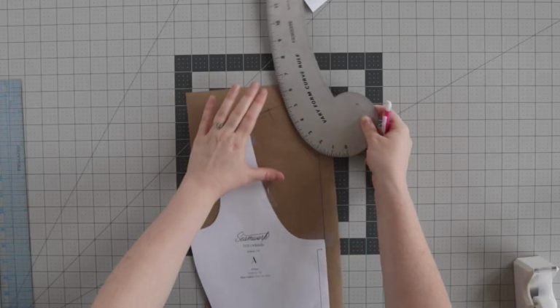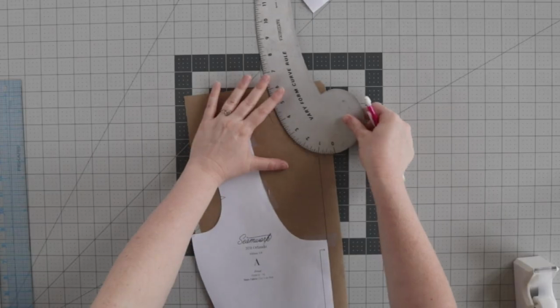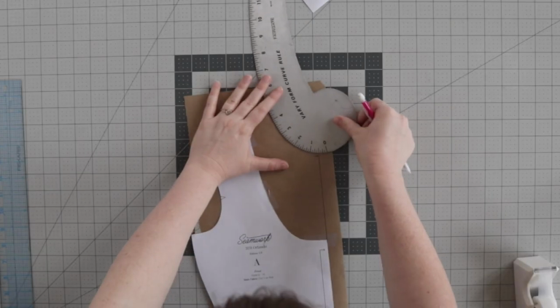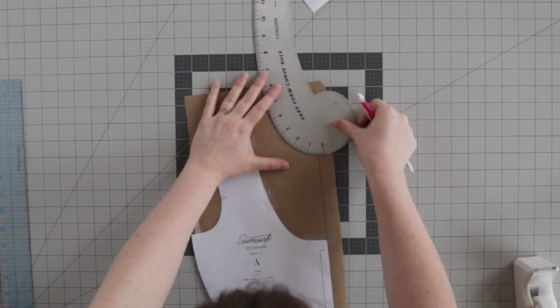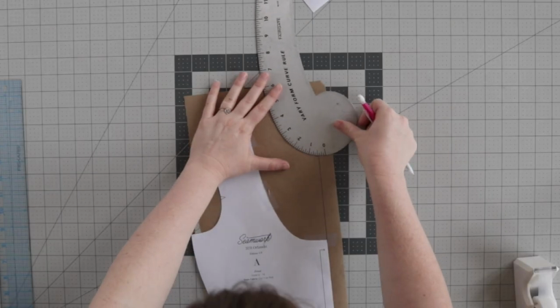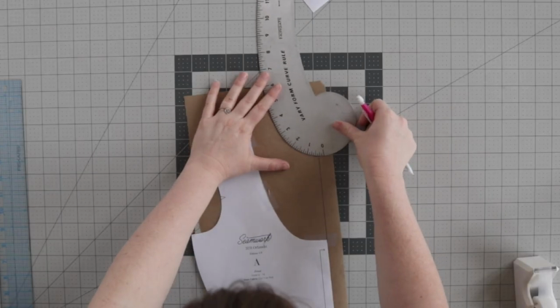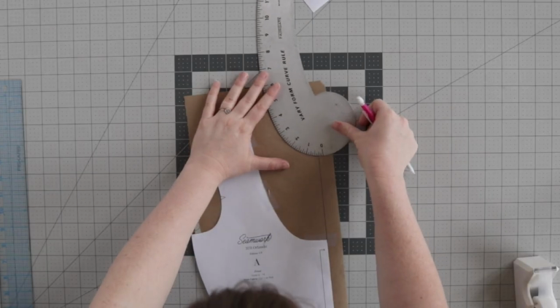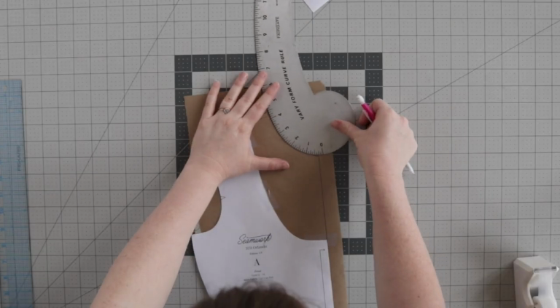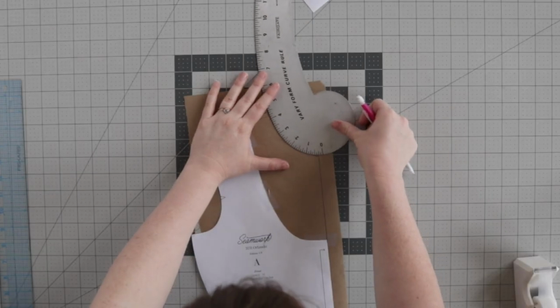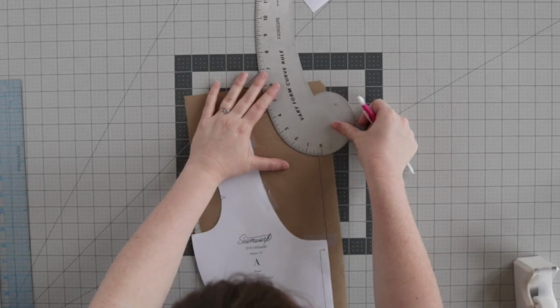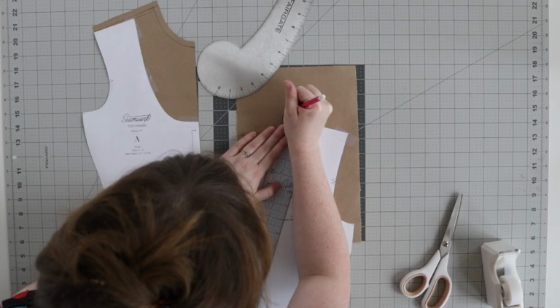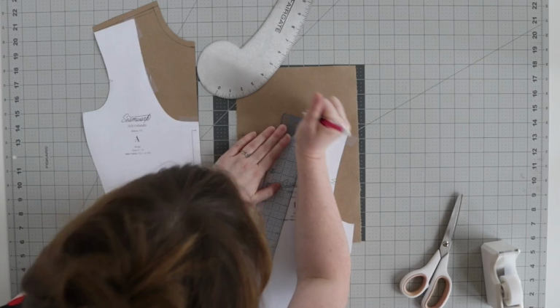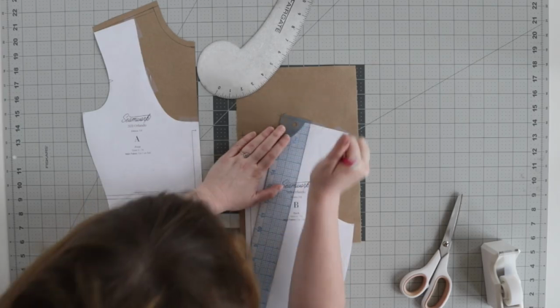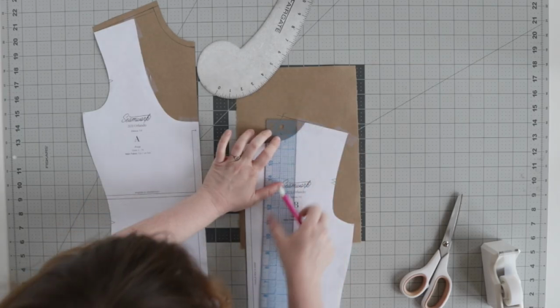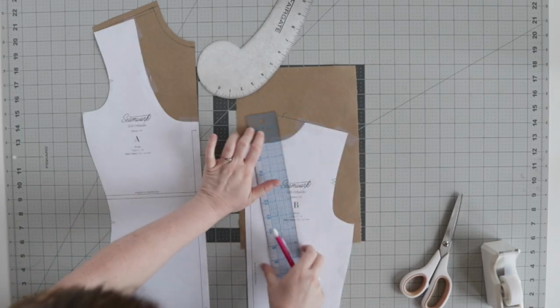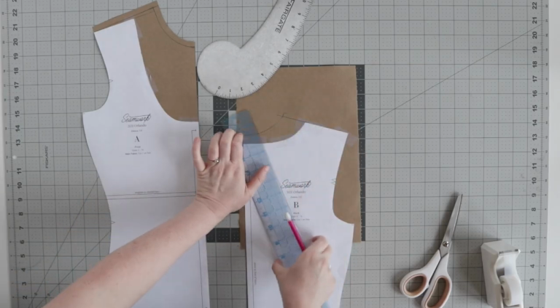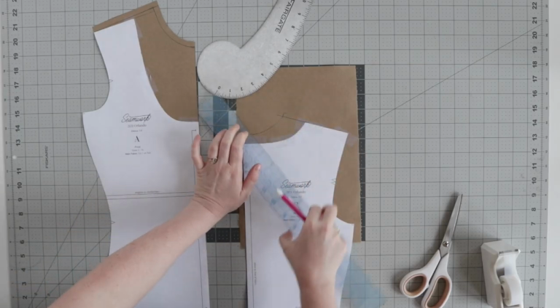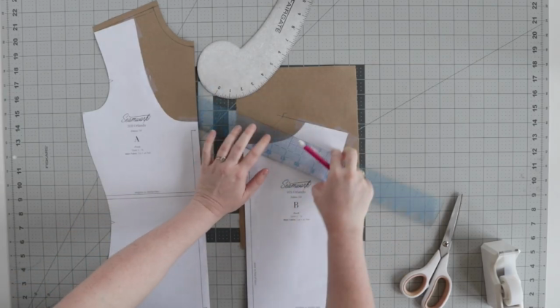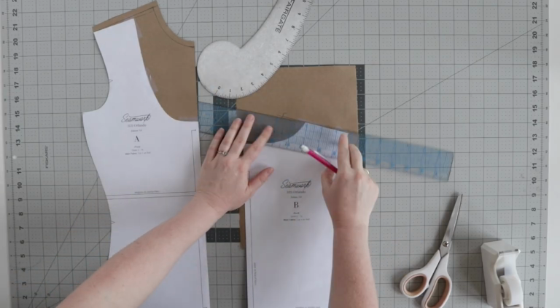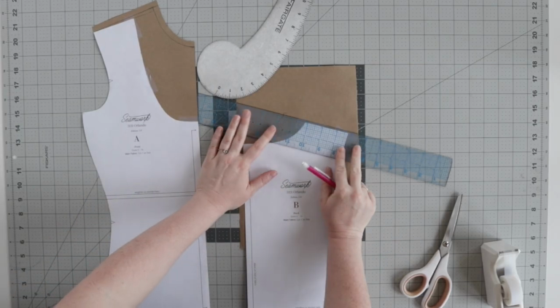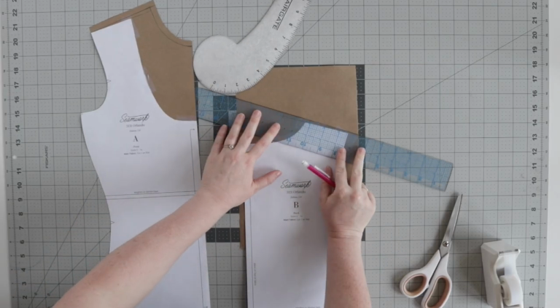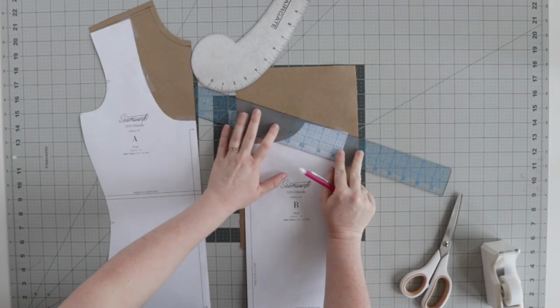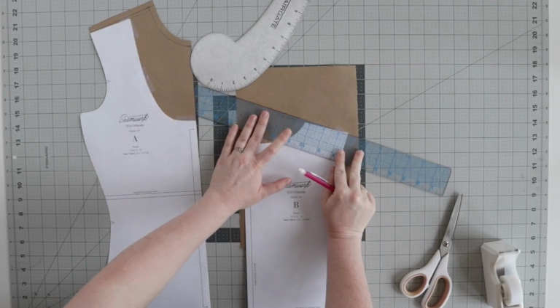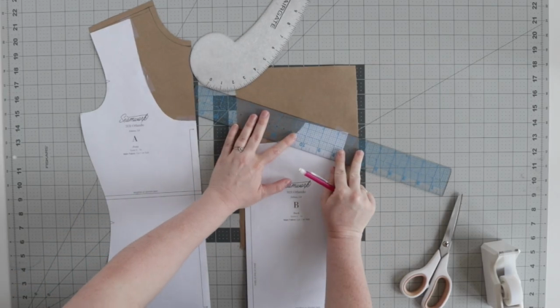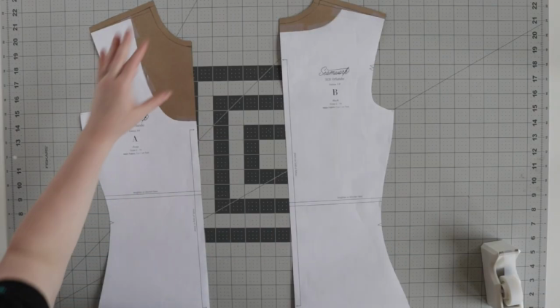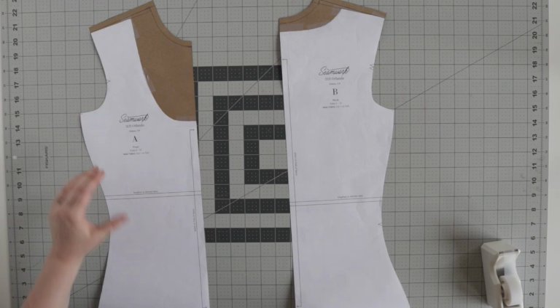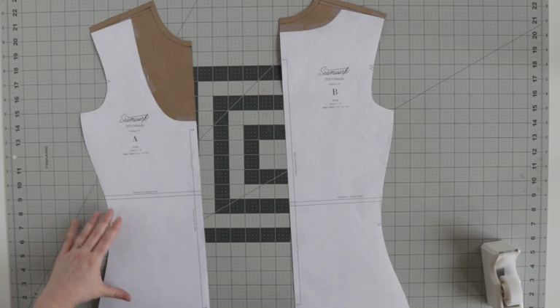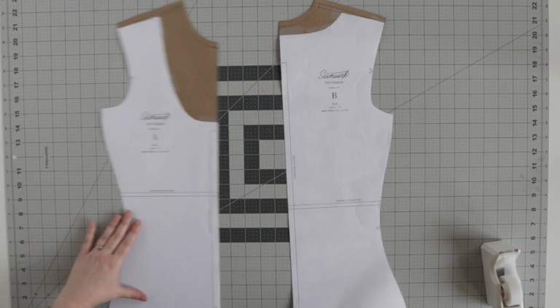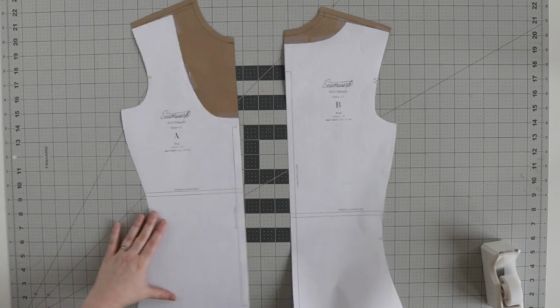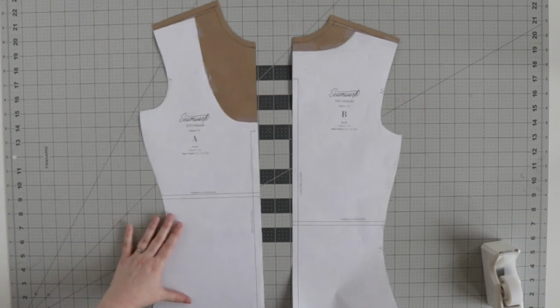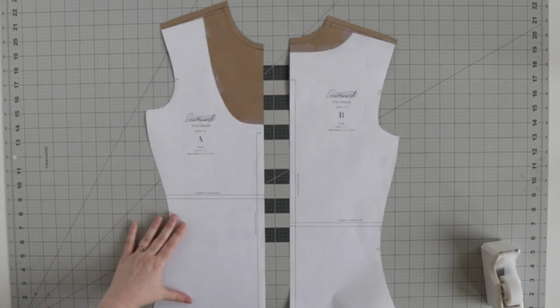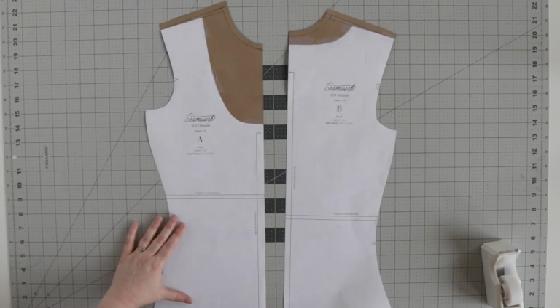If you find a pattern that fits you great but you aren't that into the neck, all you have to do is change it.